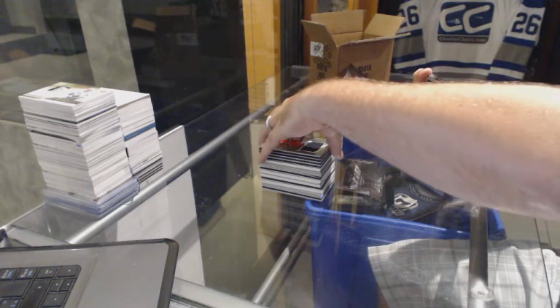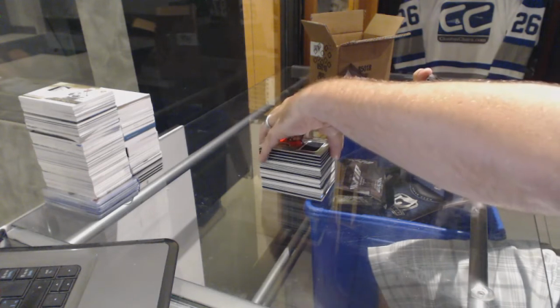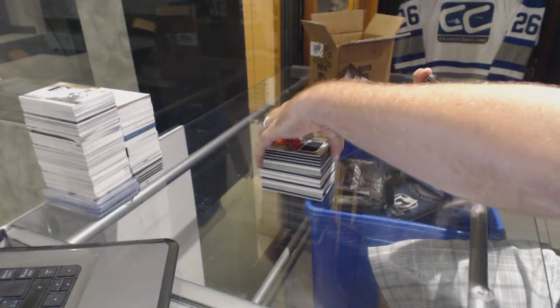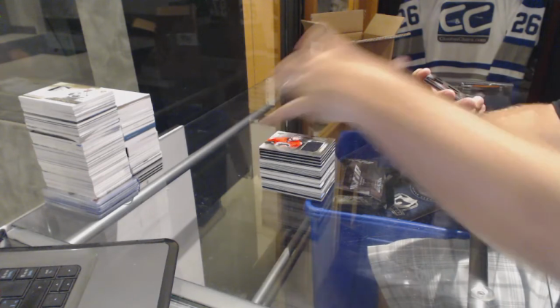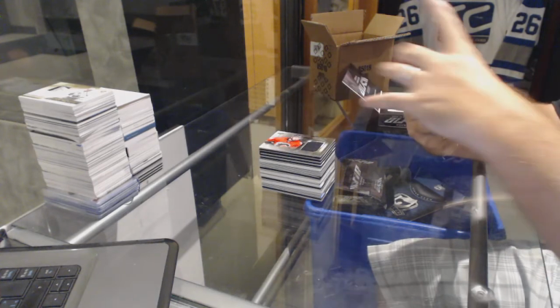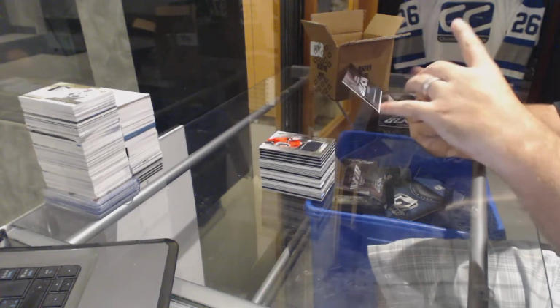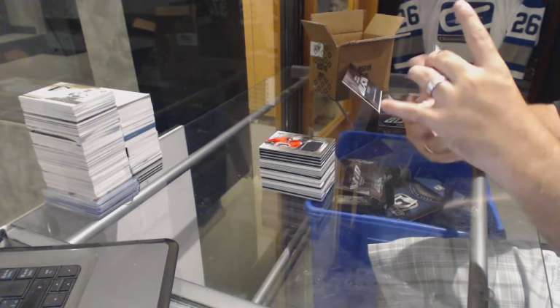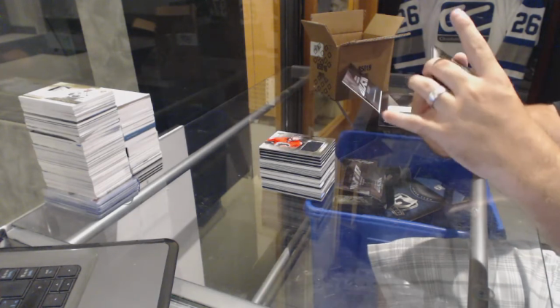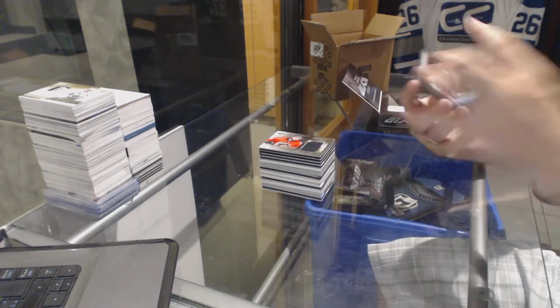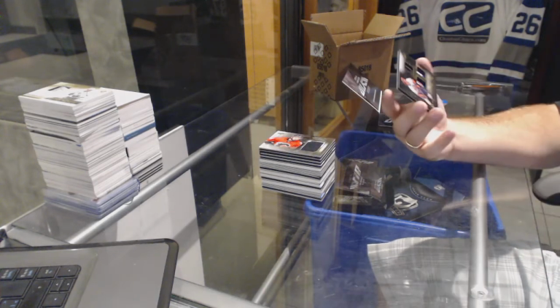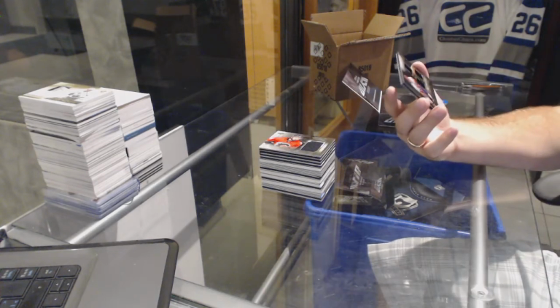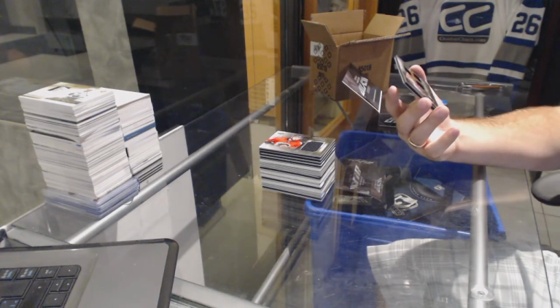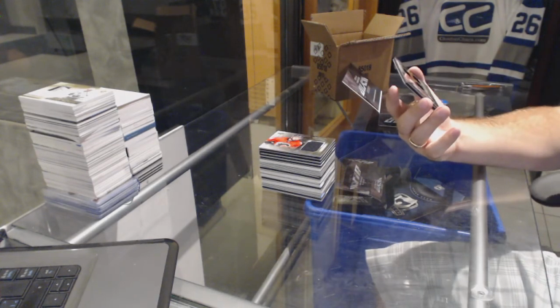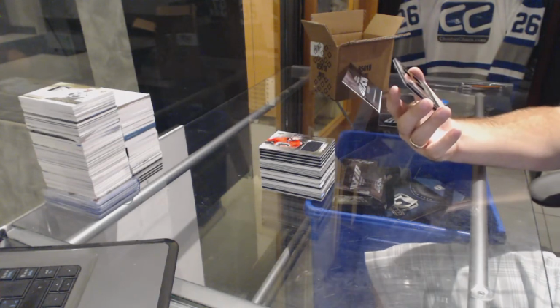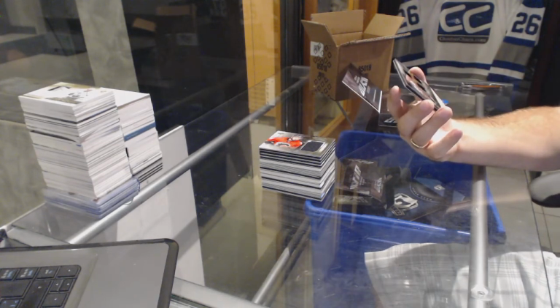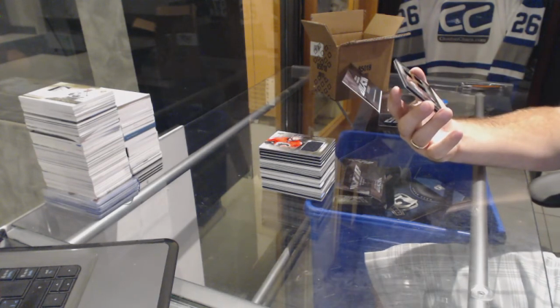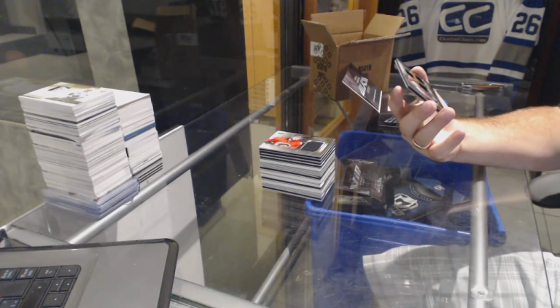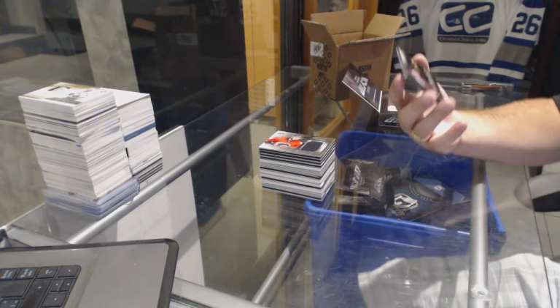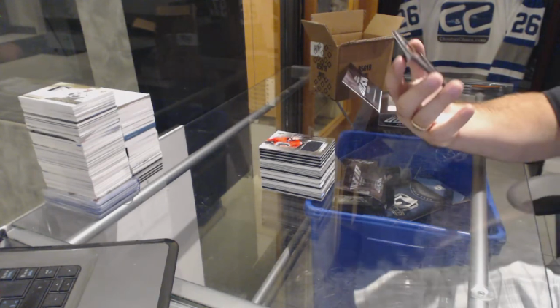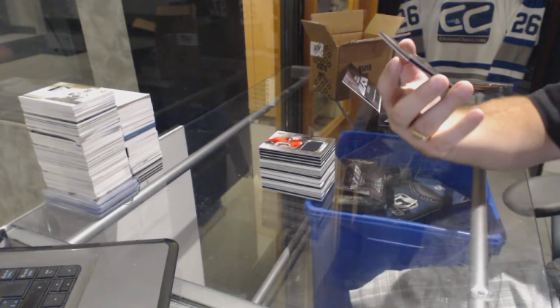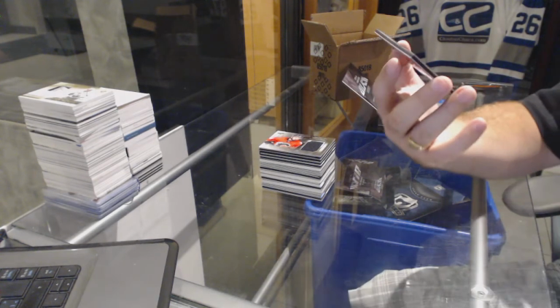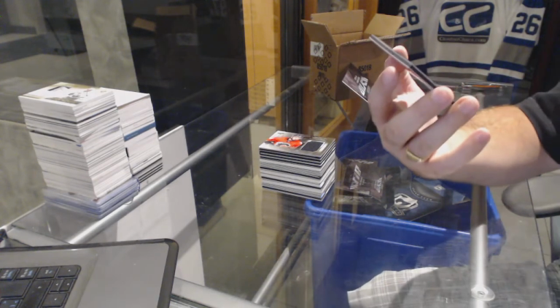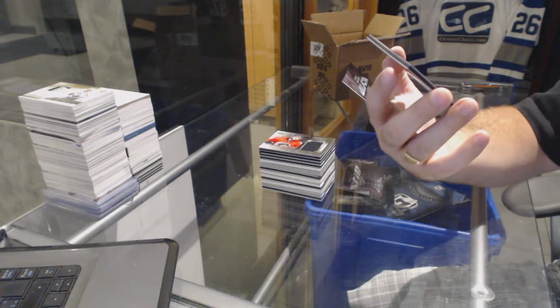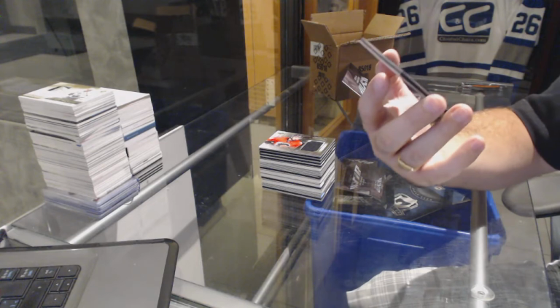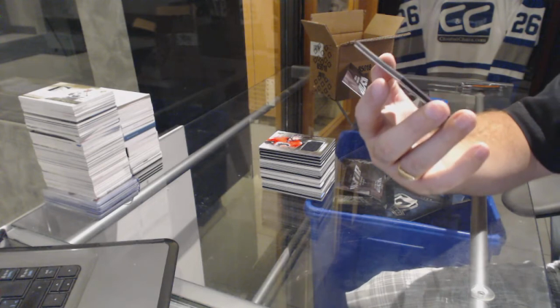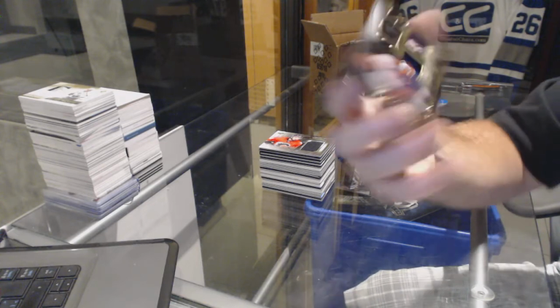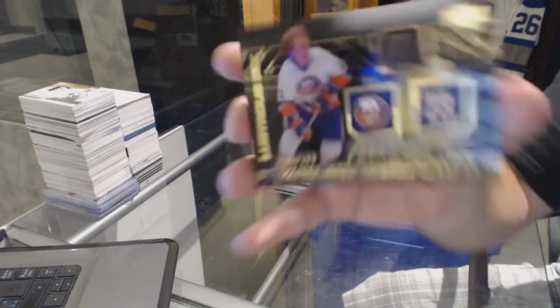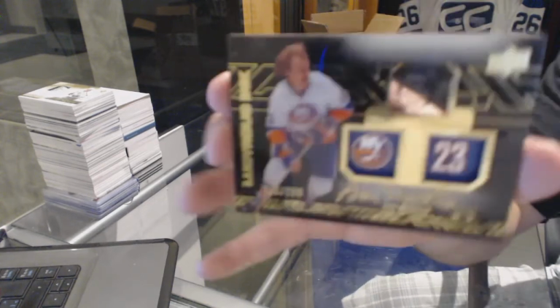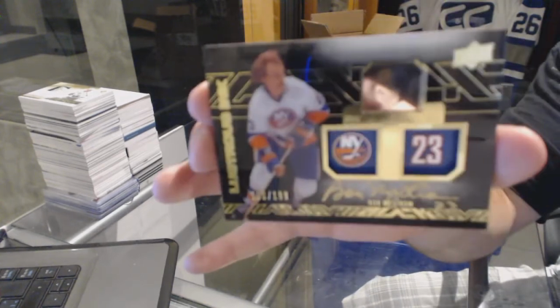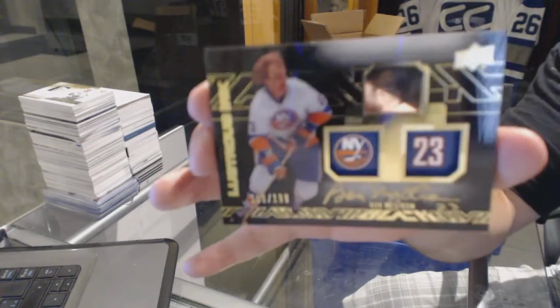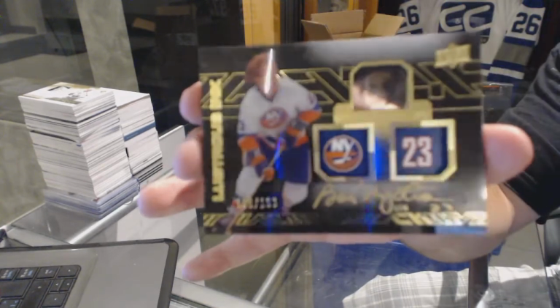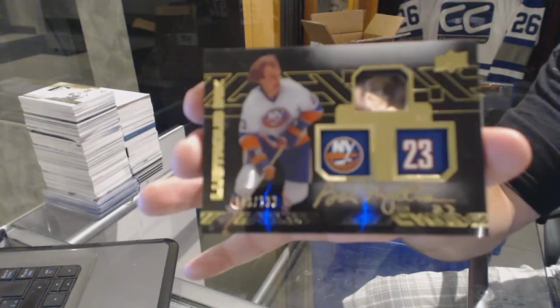And finish off with a one ninety-nine Lustrous Ink autograph for the Islanders — Bob Nystrom.